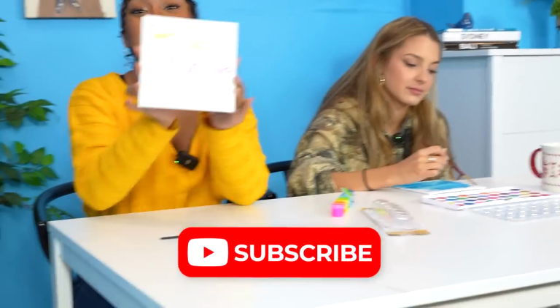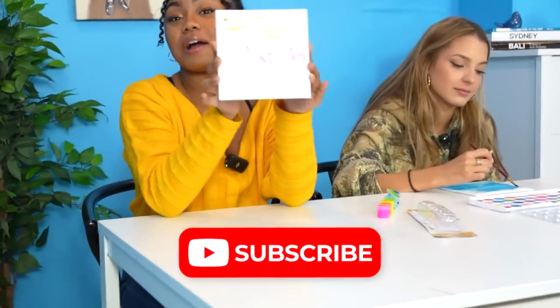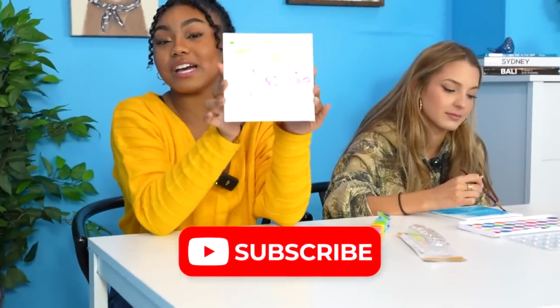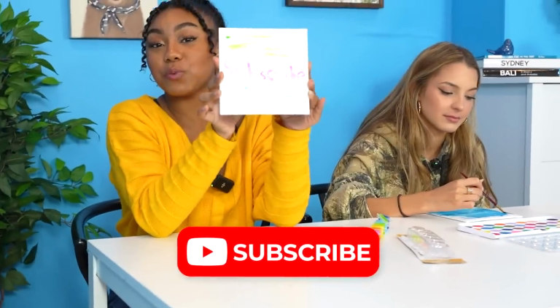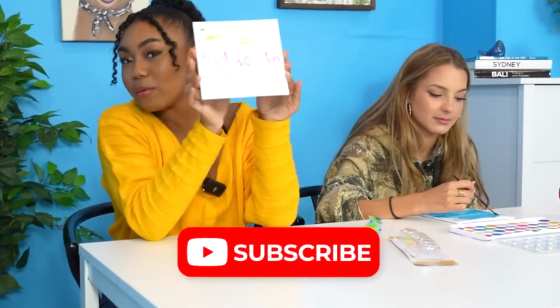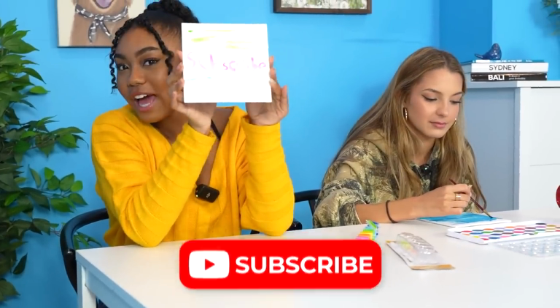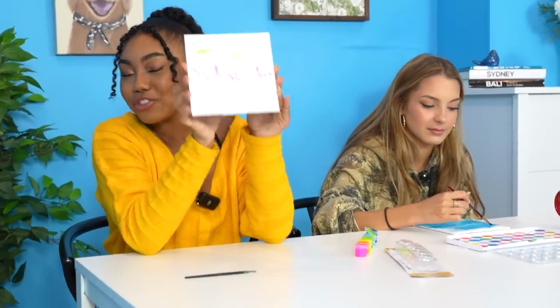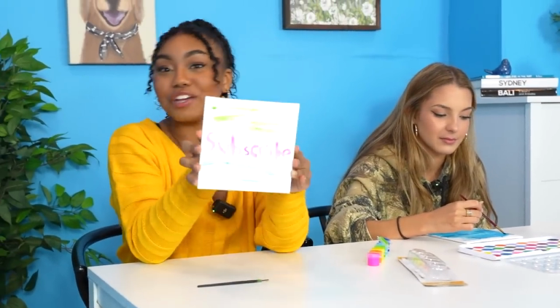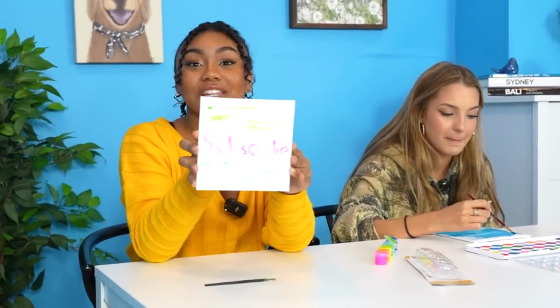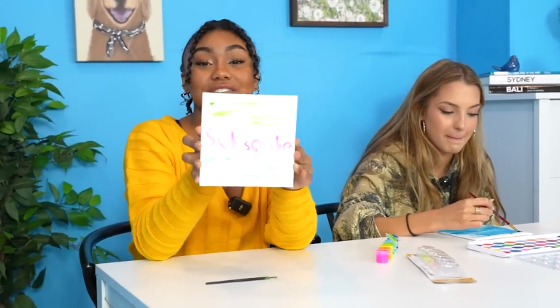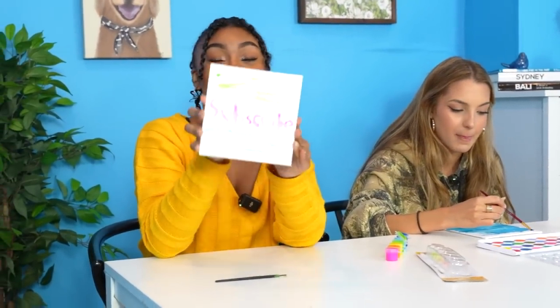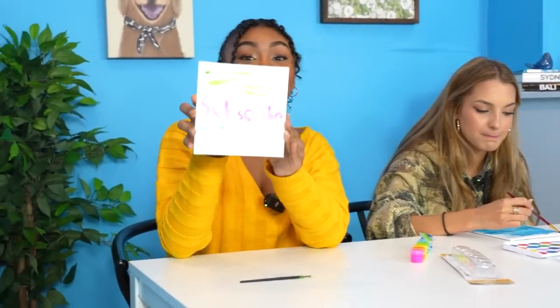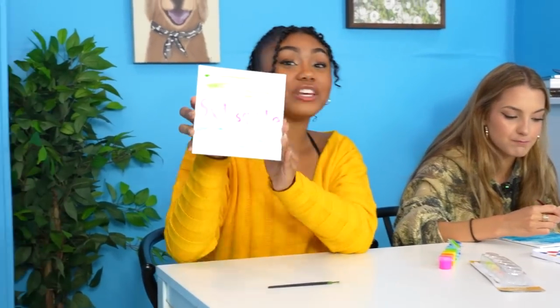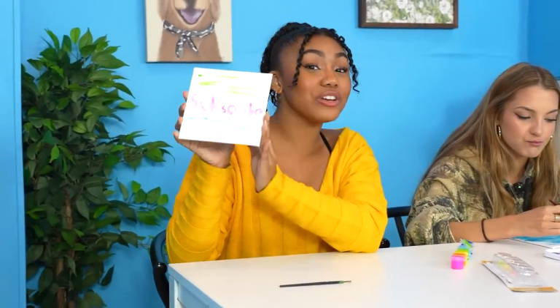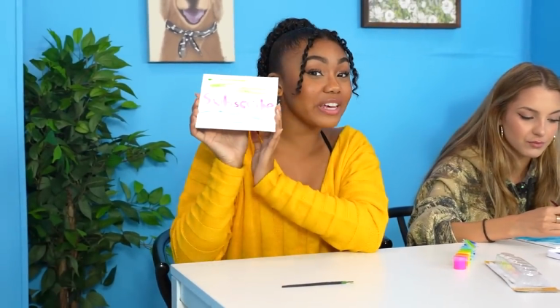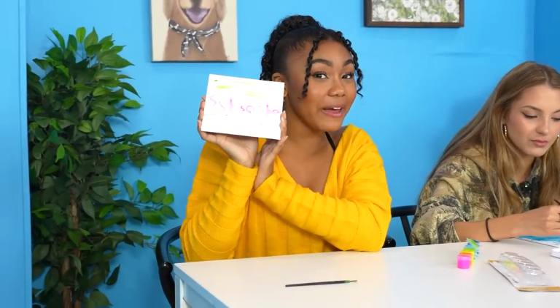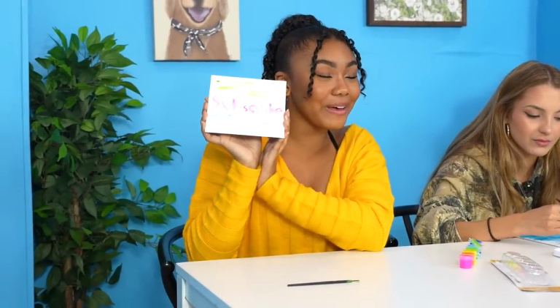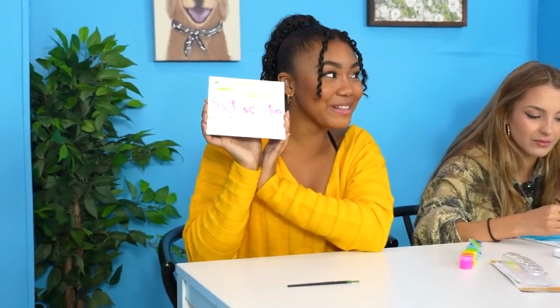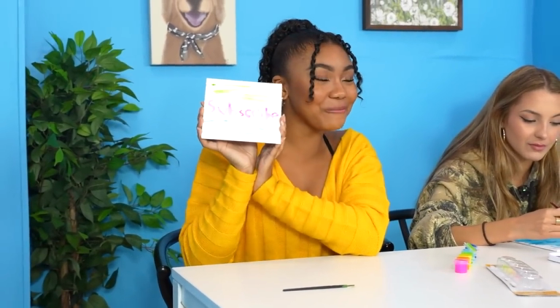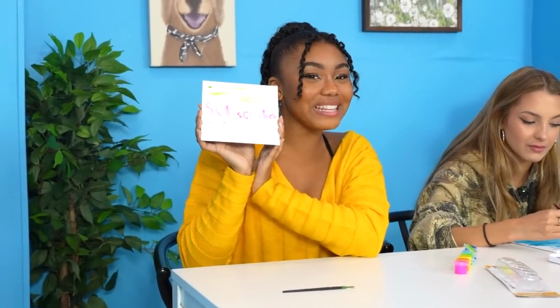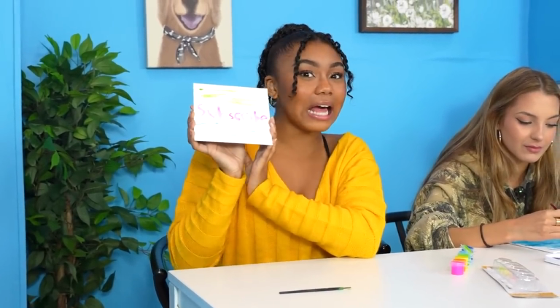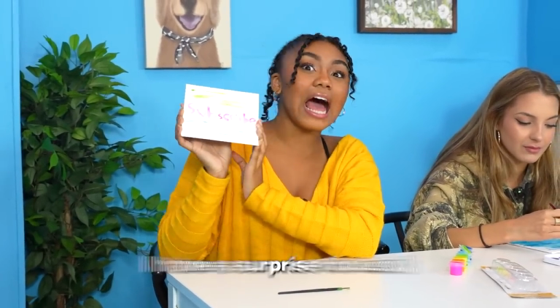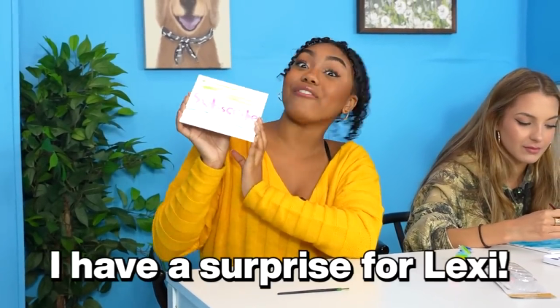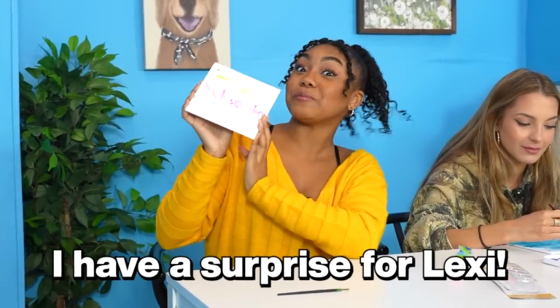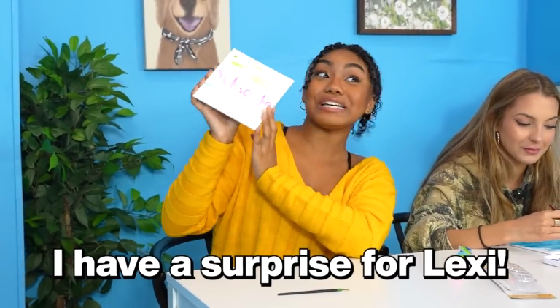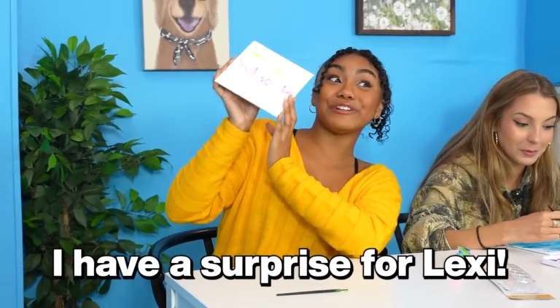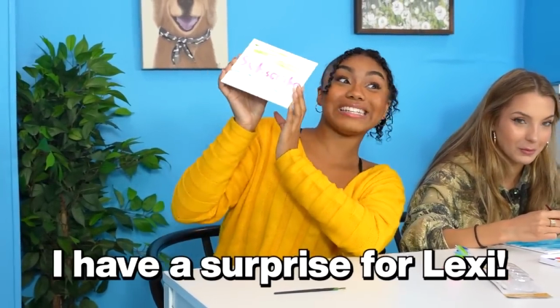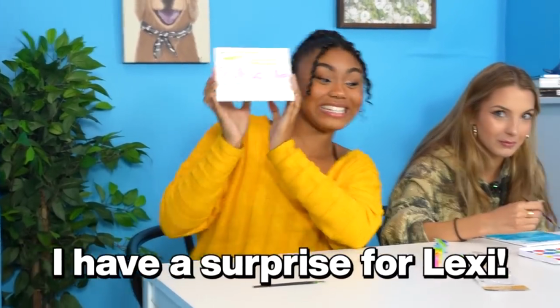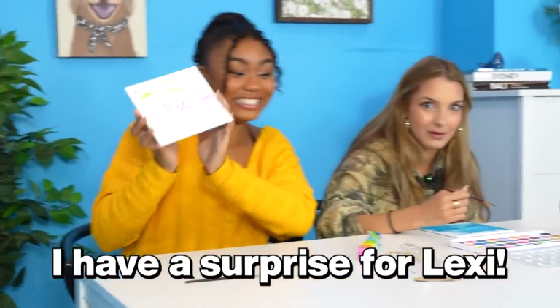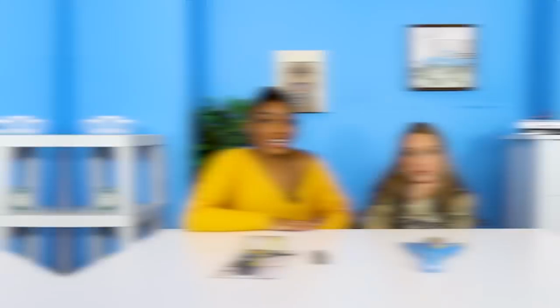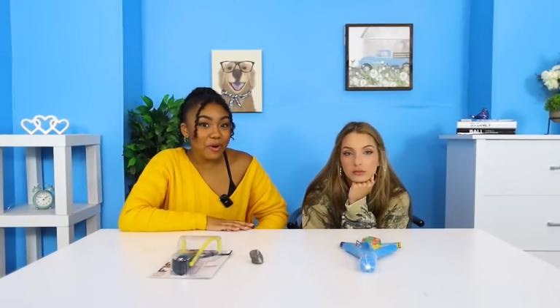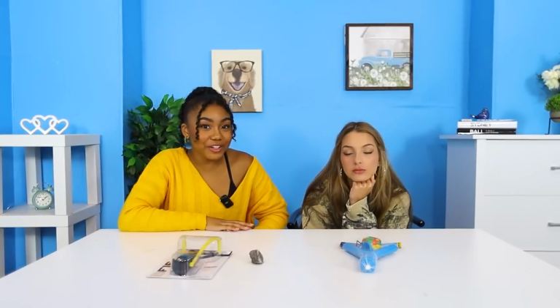Subscribe, guys — we're almost at 300,000. And if we hit 300,000 by the end of the month, I have a surprise for Lexi. Next product, we have two slingshots.